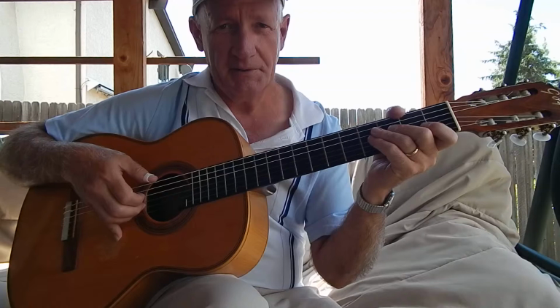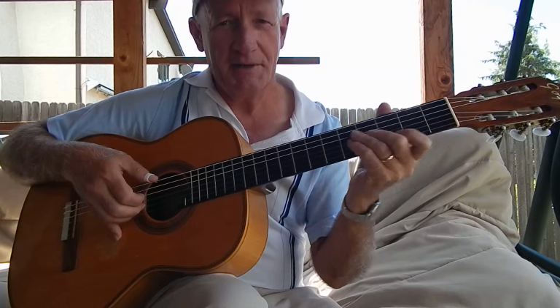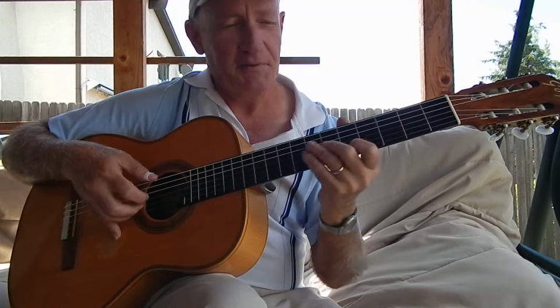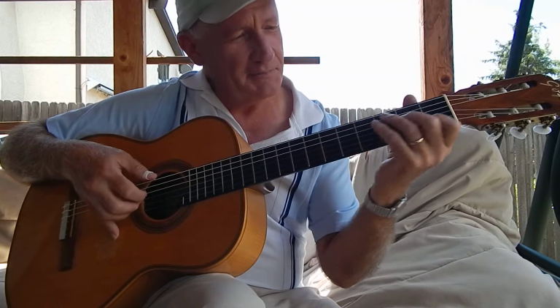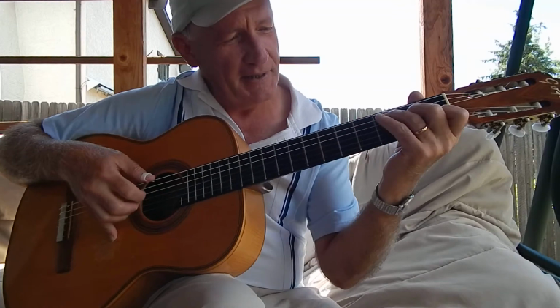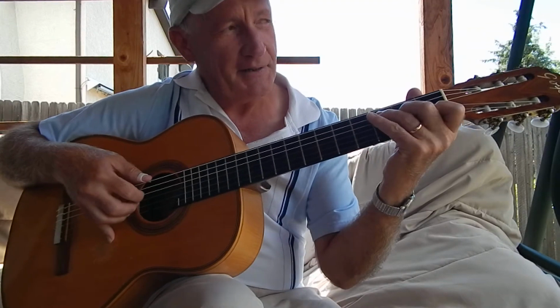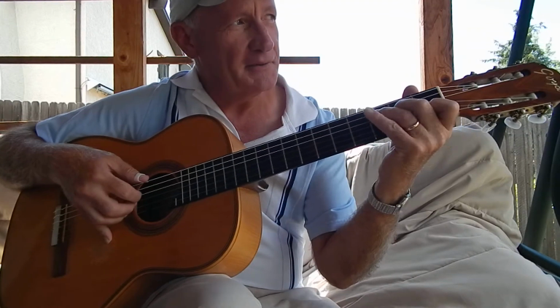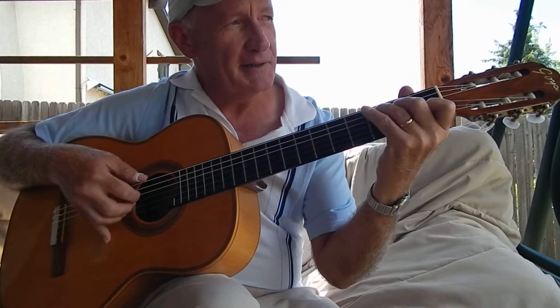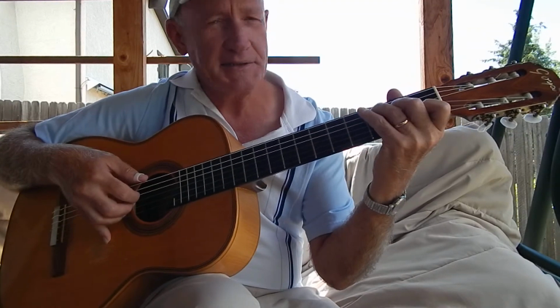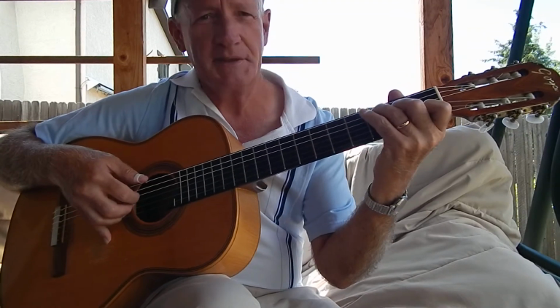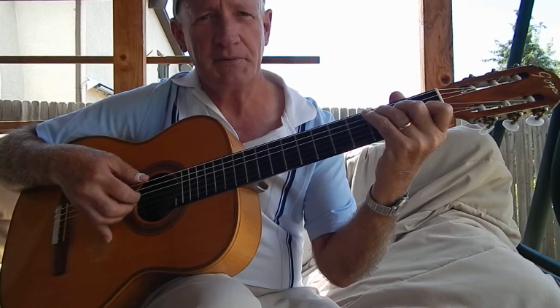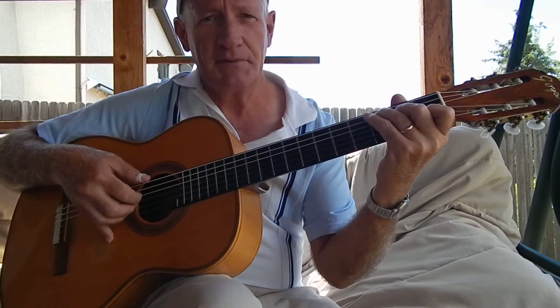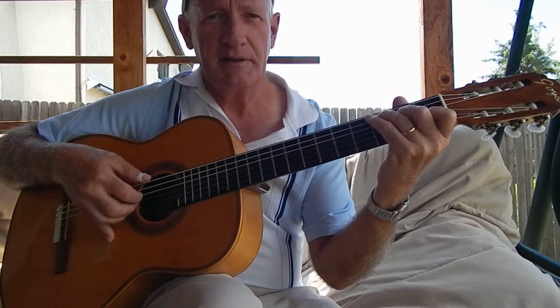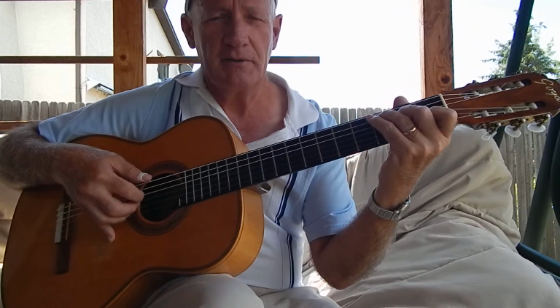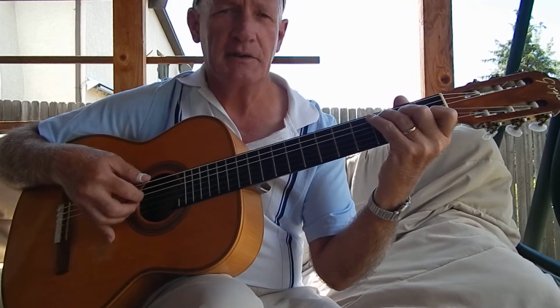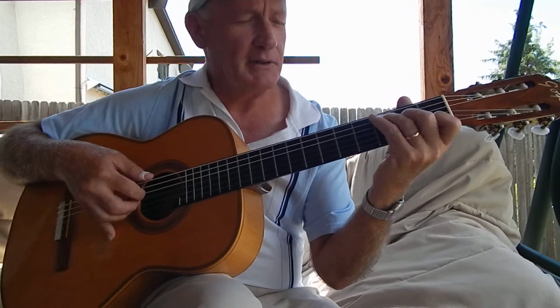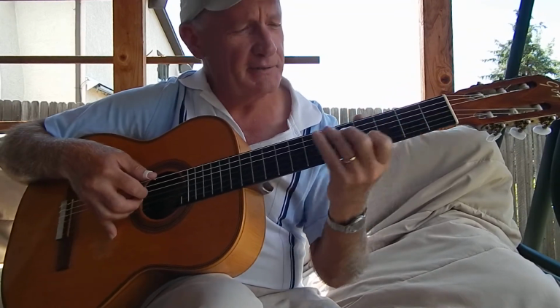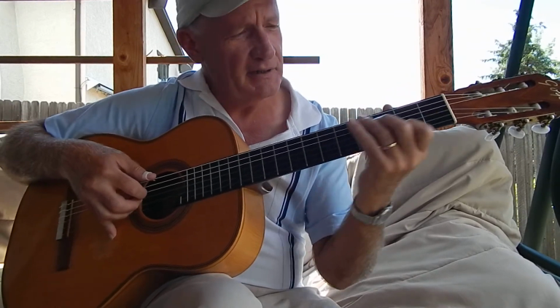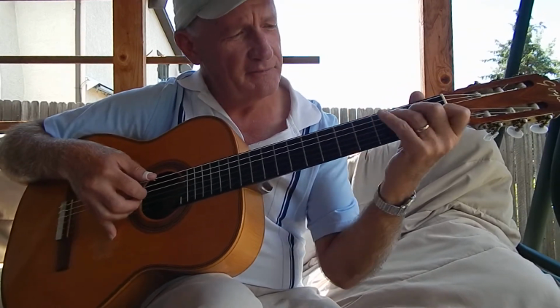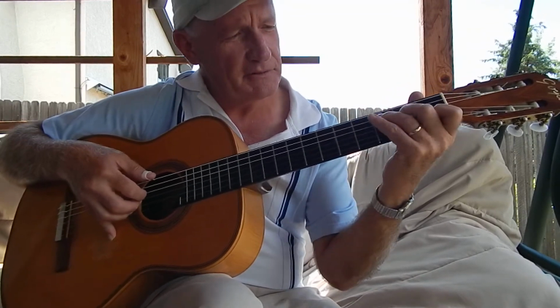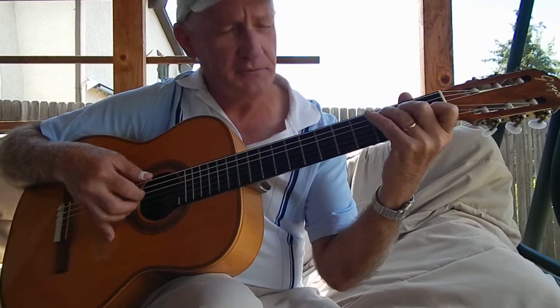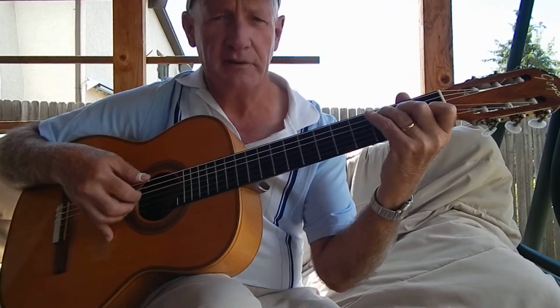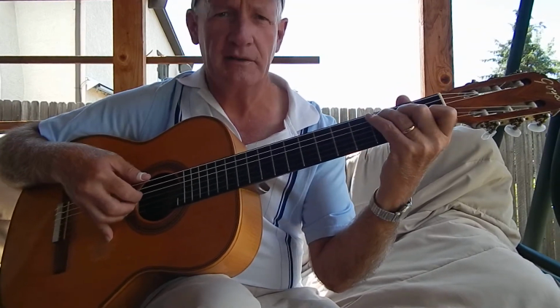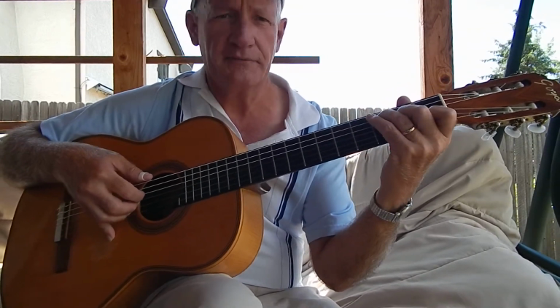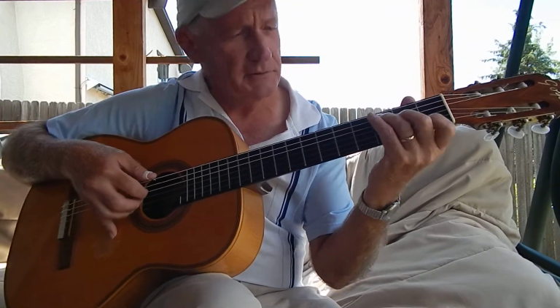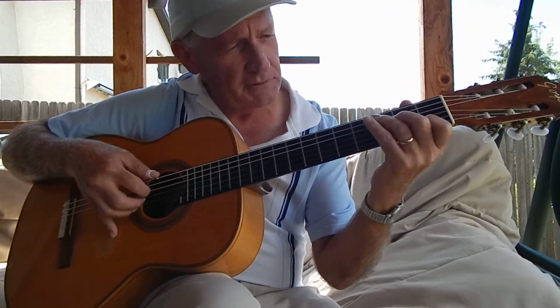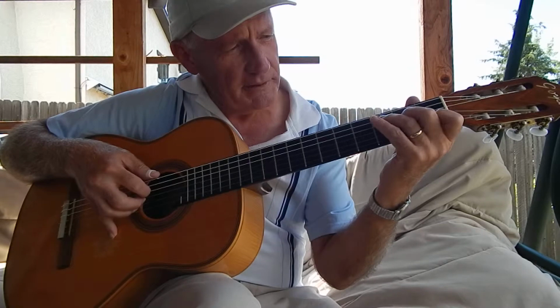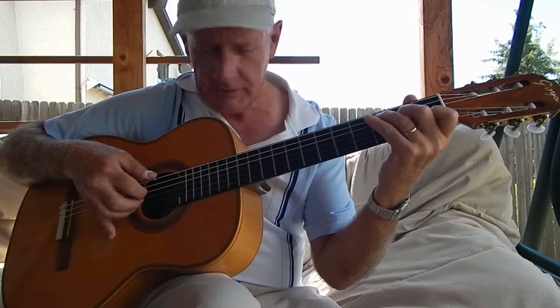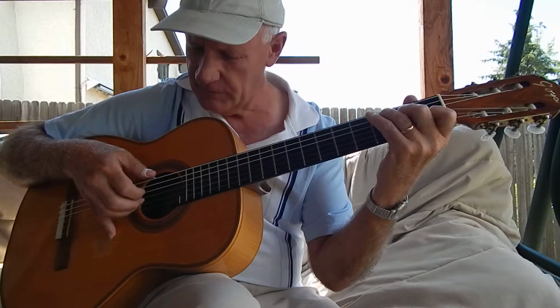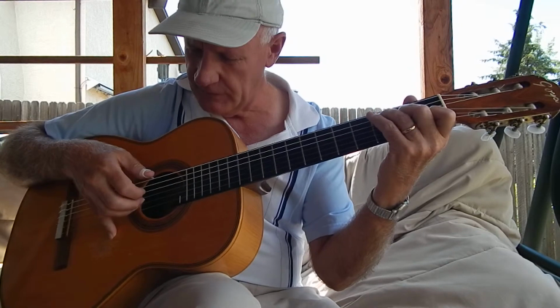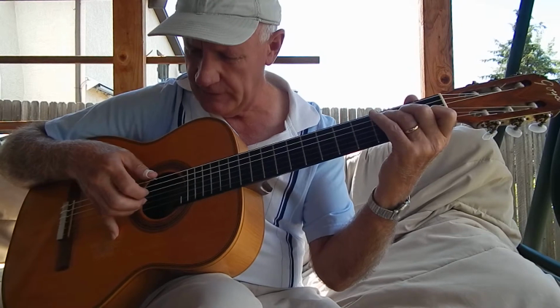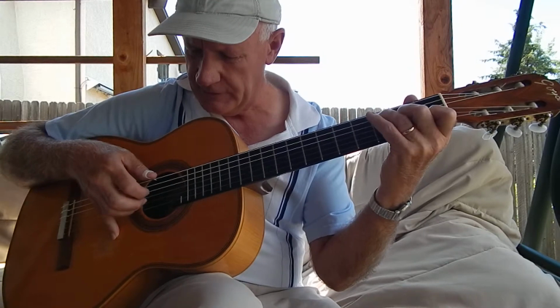Okay, welcome back. We're on lesson number three on O Come All Ye Faithful. So far, in the first two lessons, we've done this.